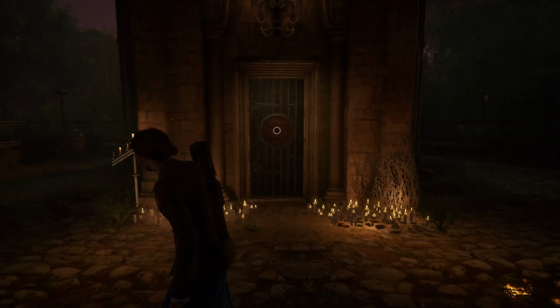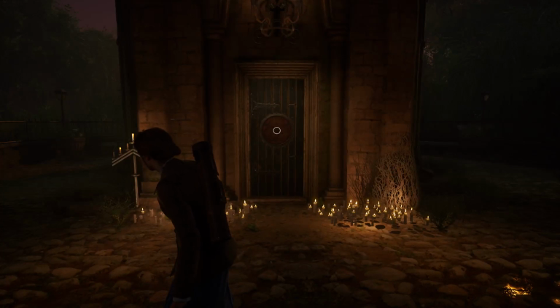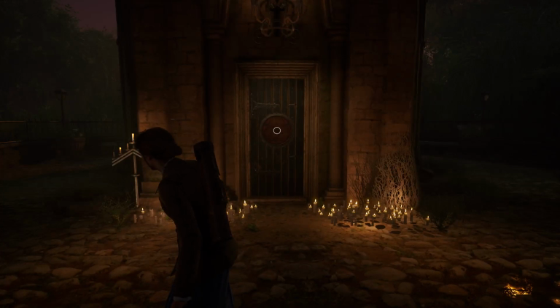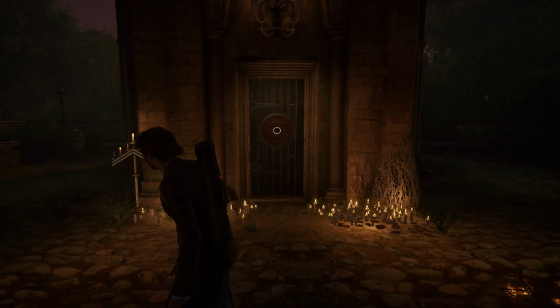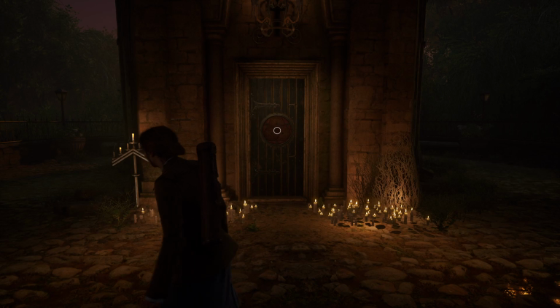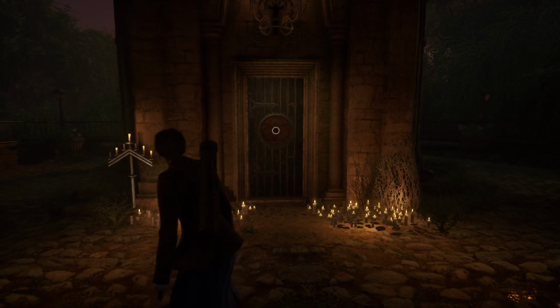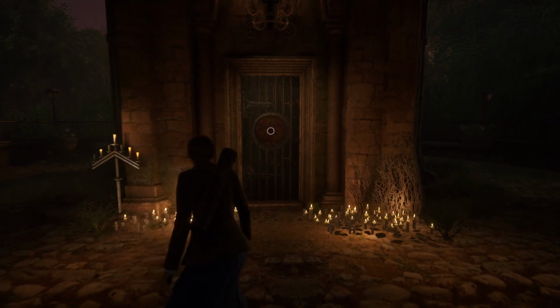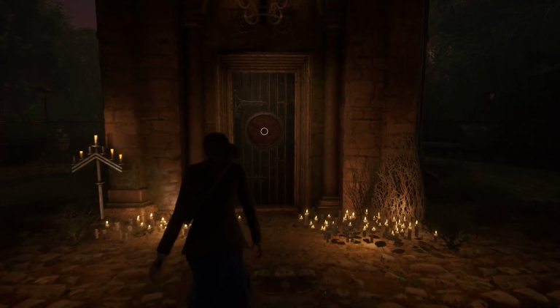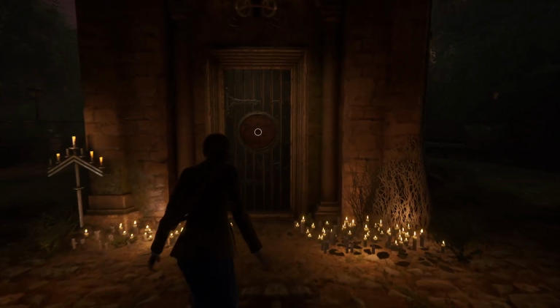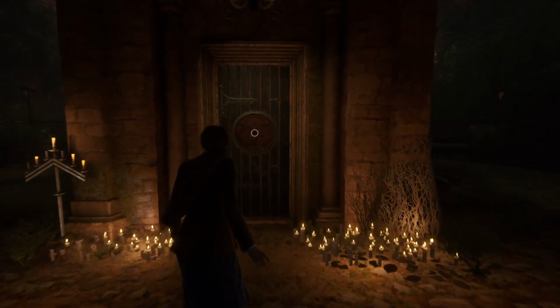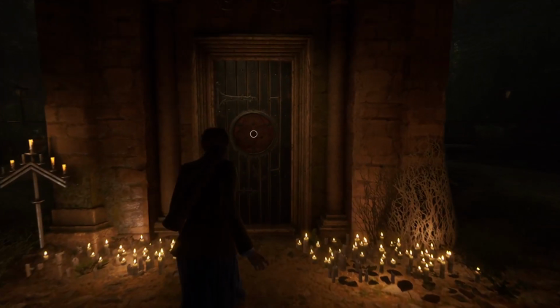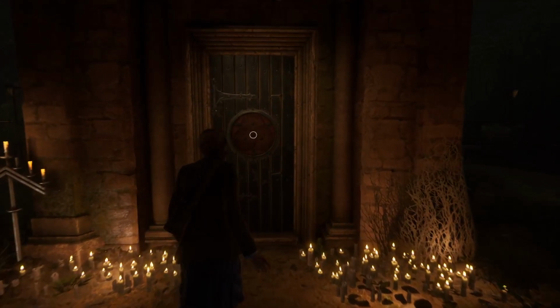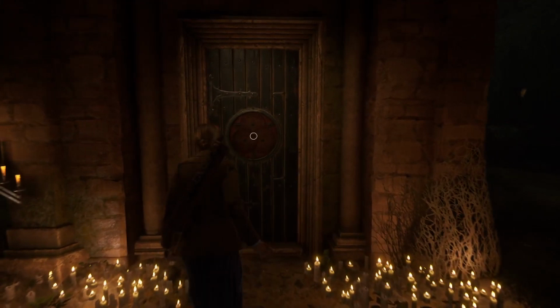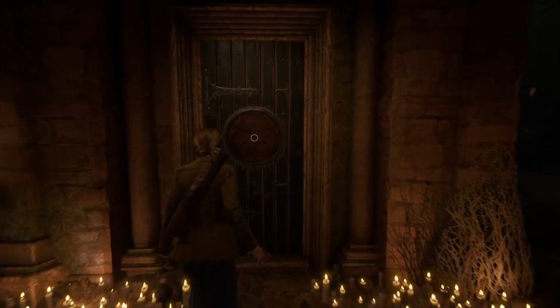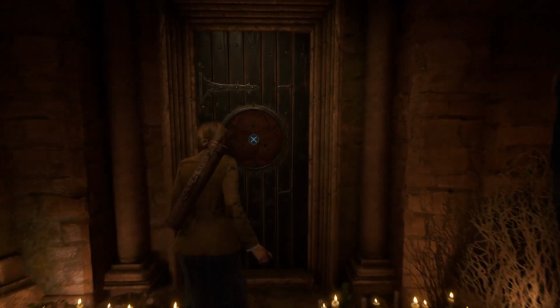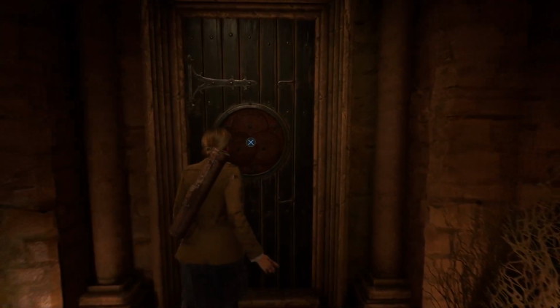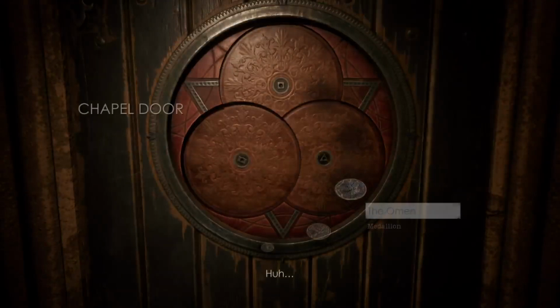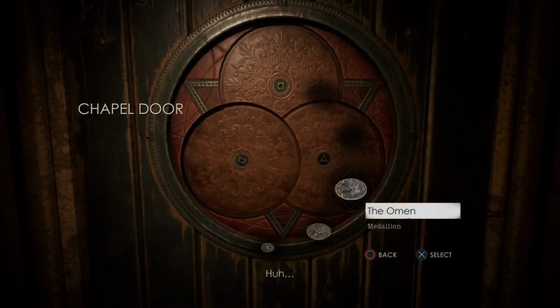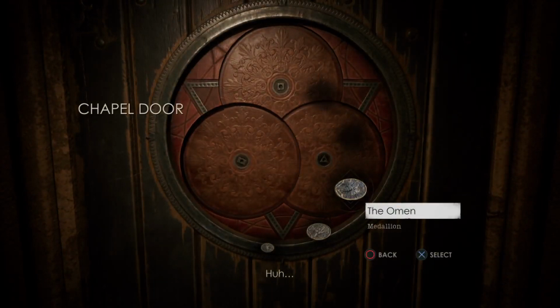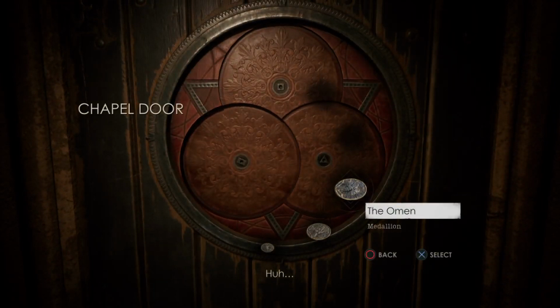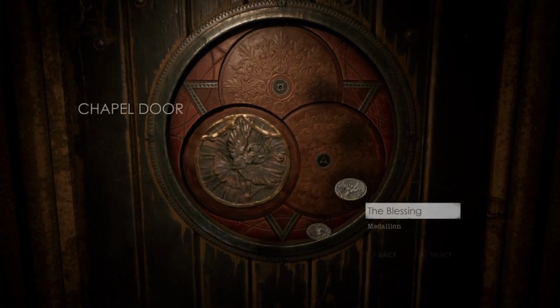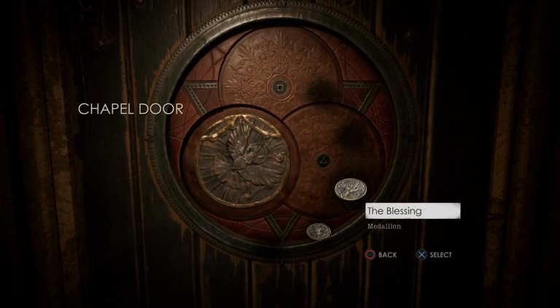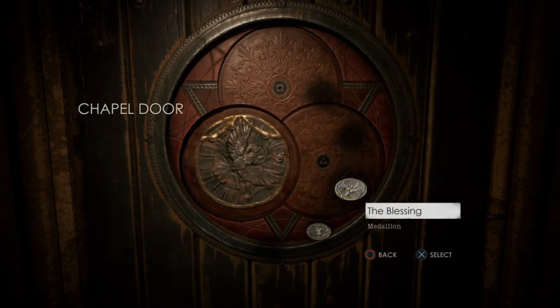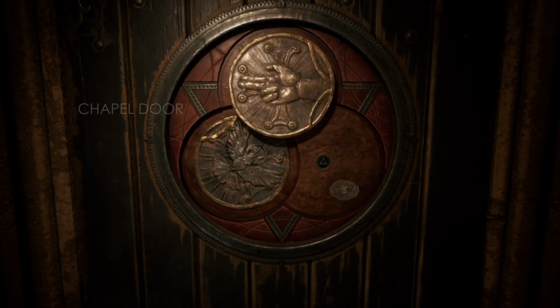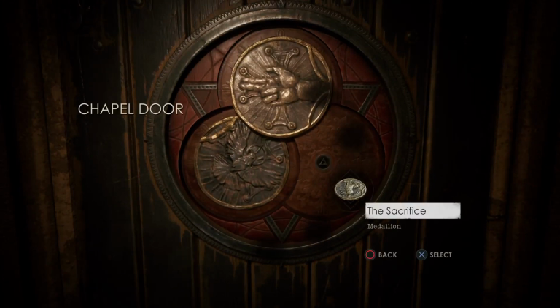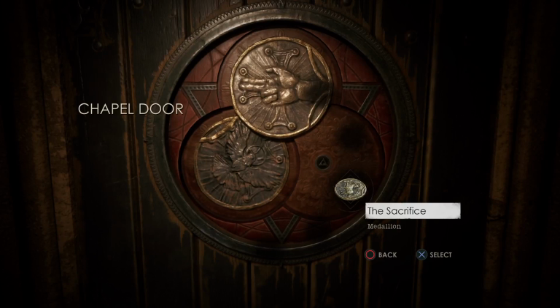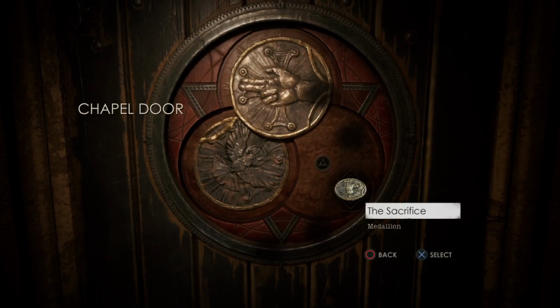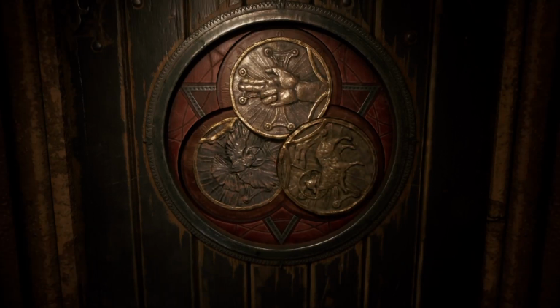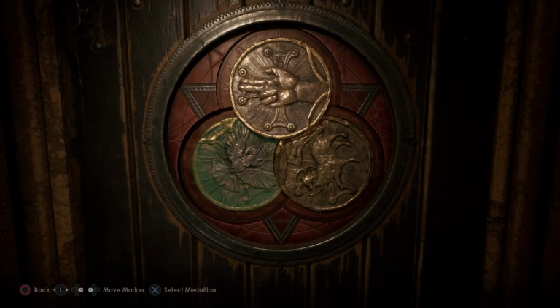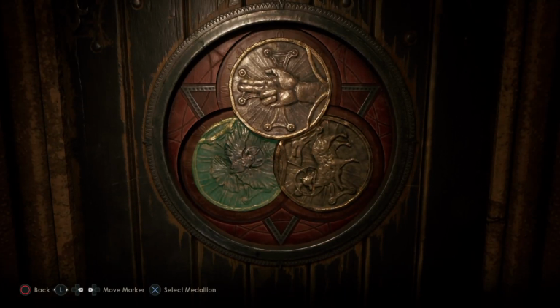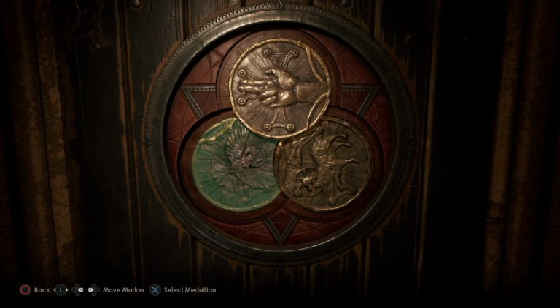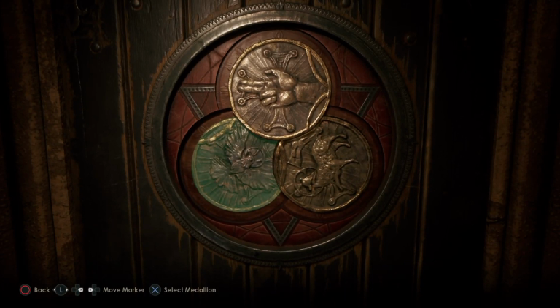This is how to position all three of the medallions at the chapel: the Omen, the Blessing, and the Sacrifice.